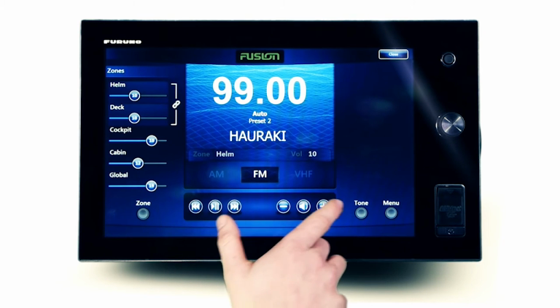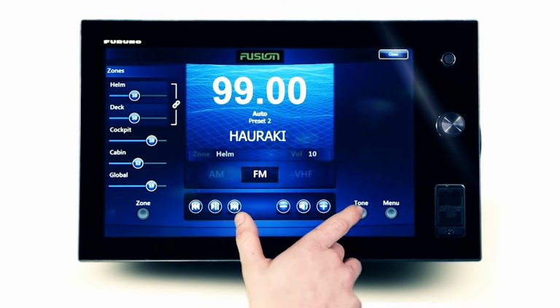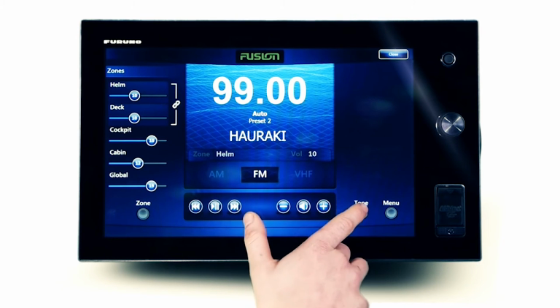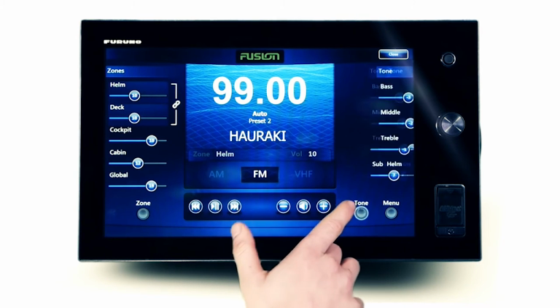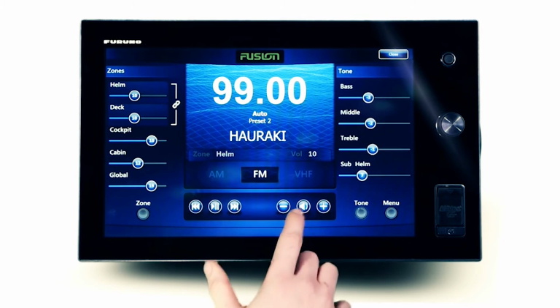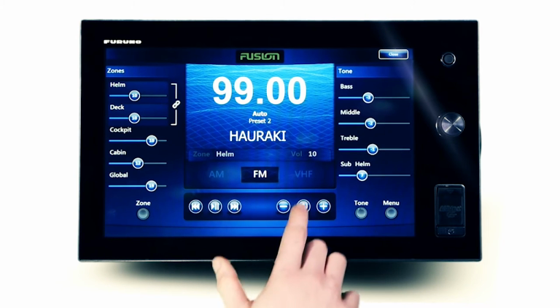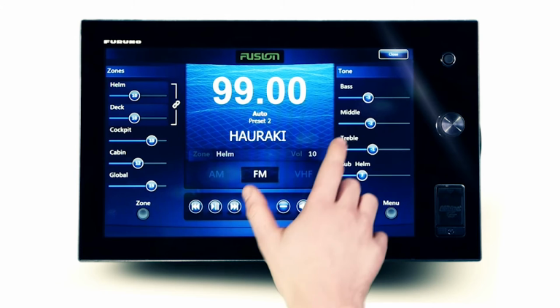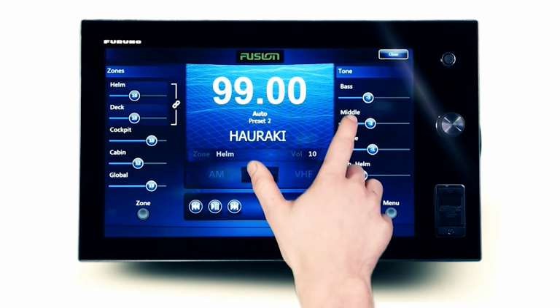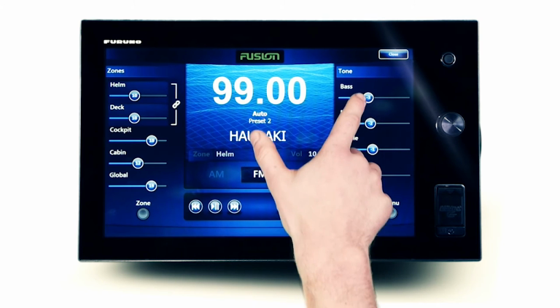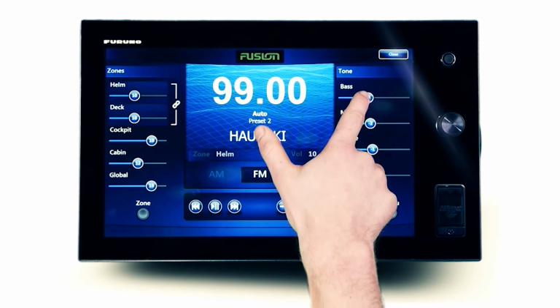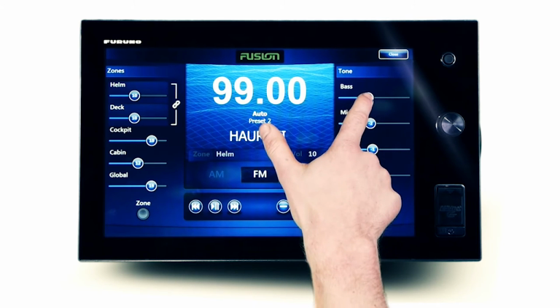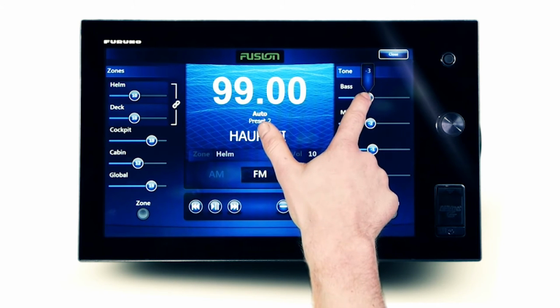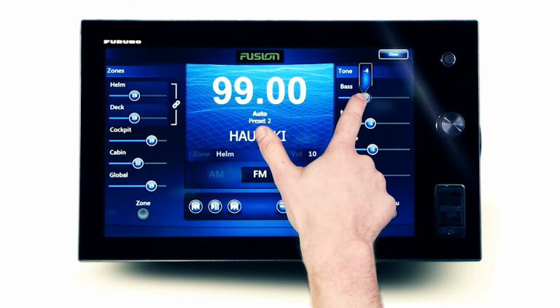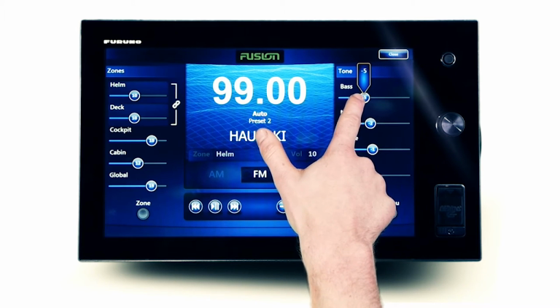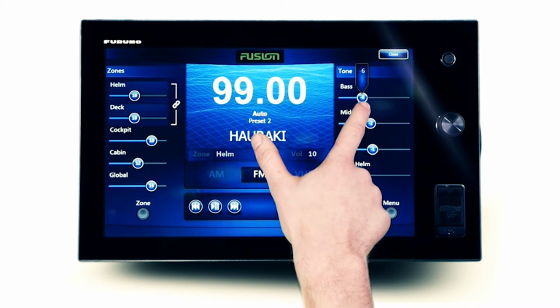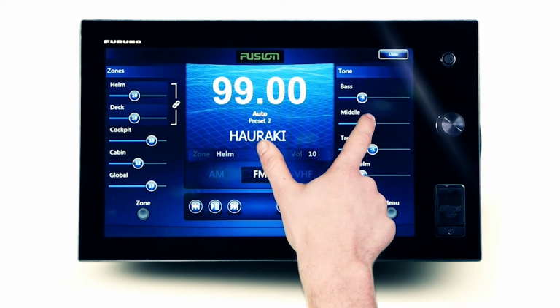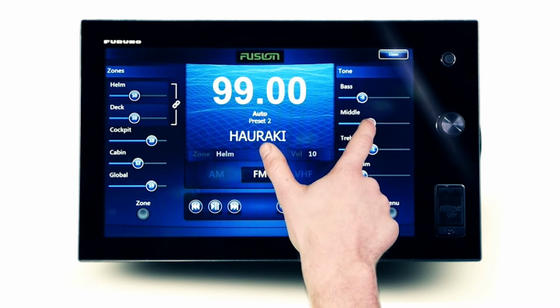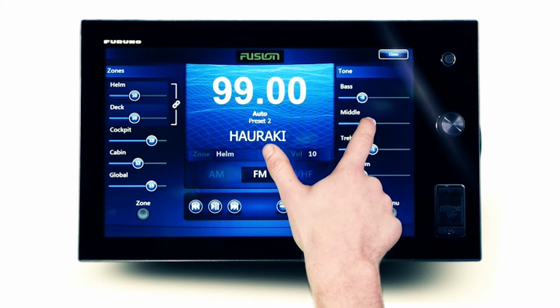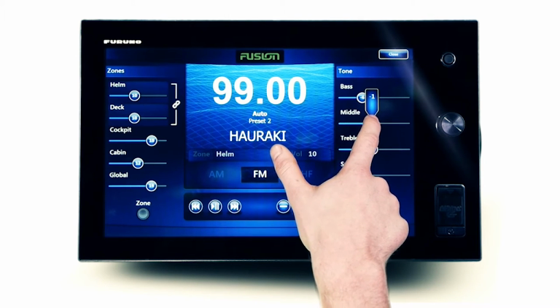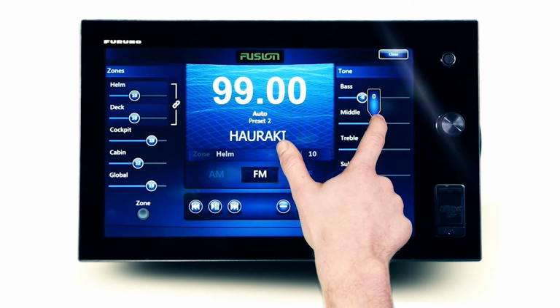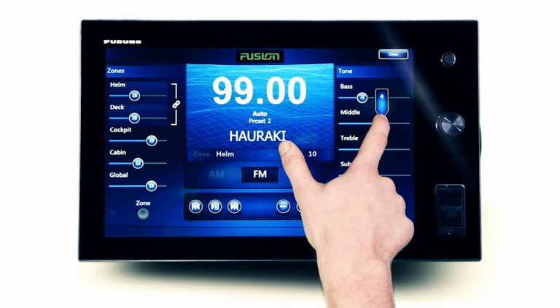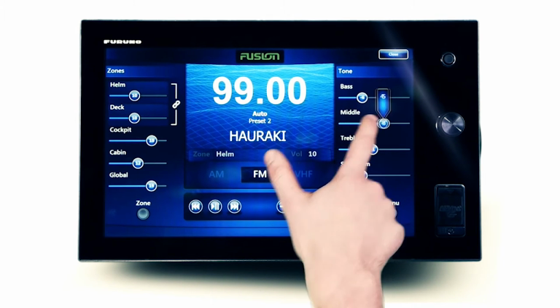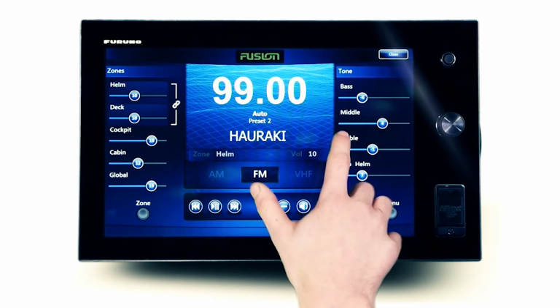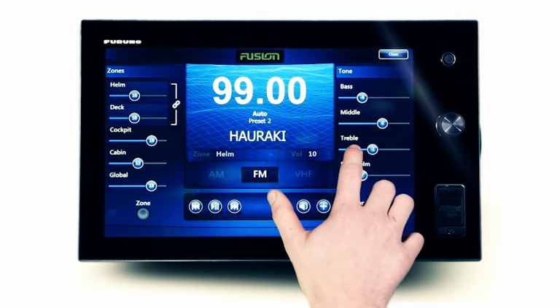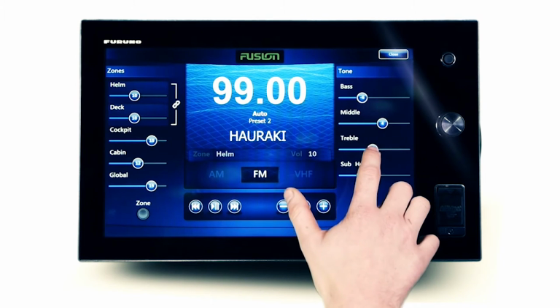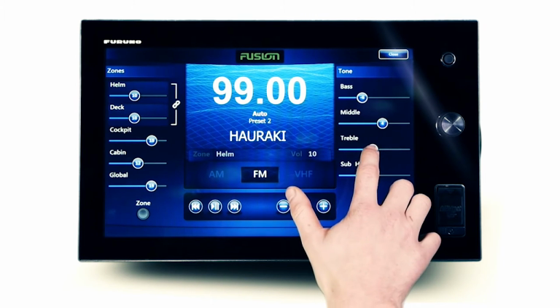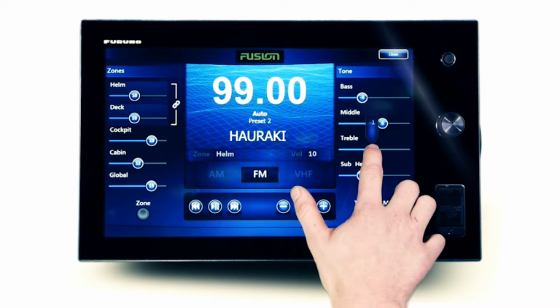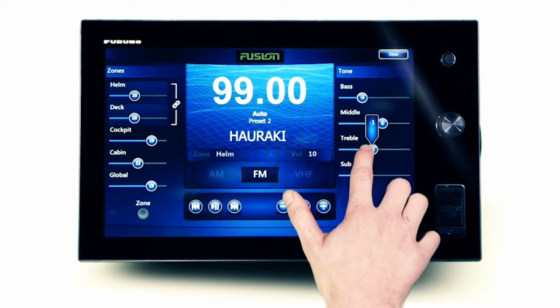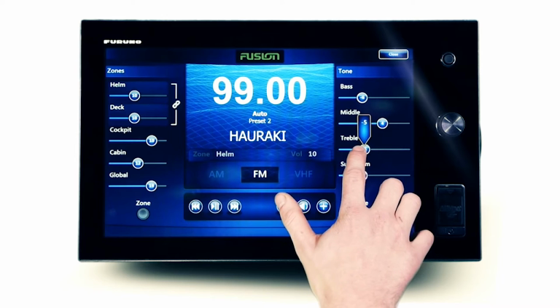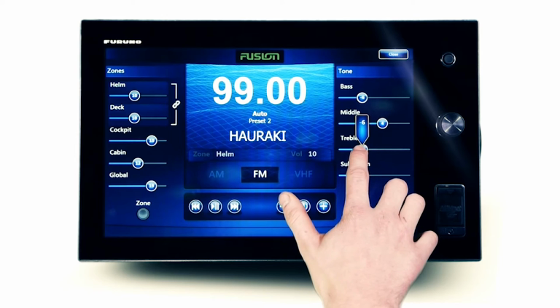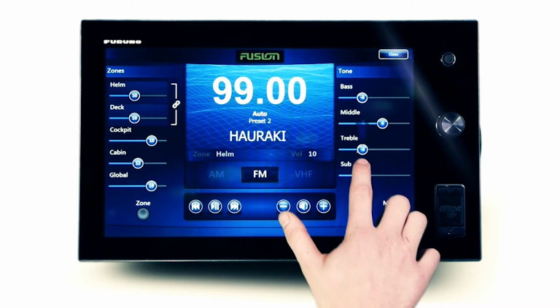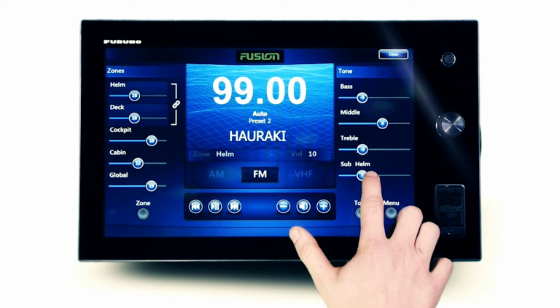Further audio adjustment is available from the tone menu, including bass, middle, treble, and master sub control.